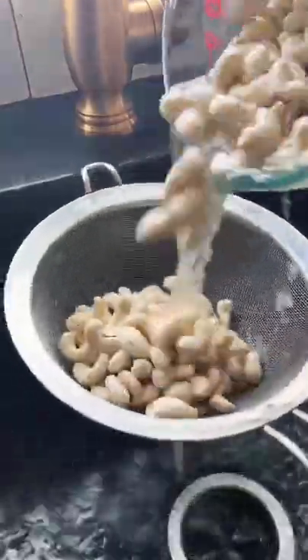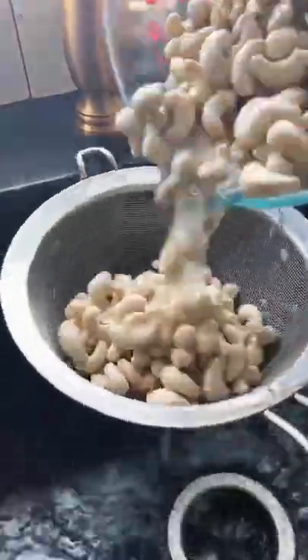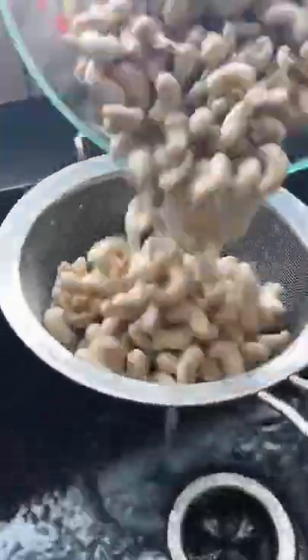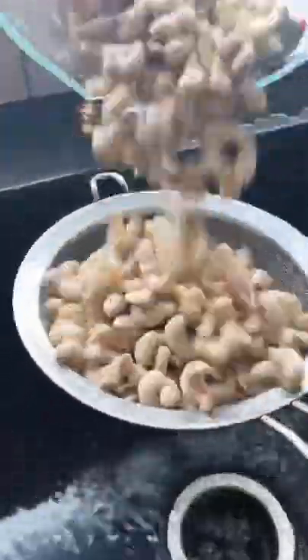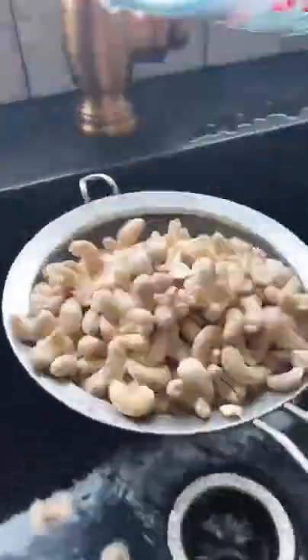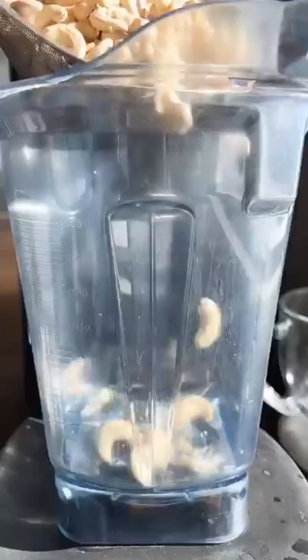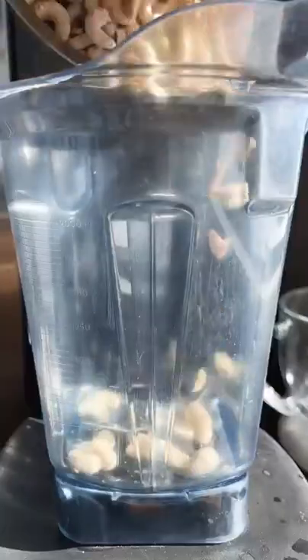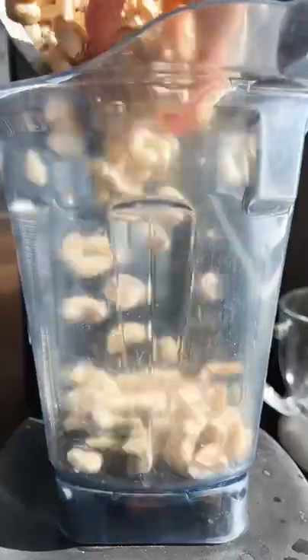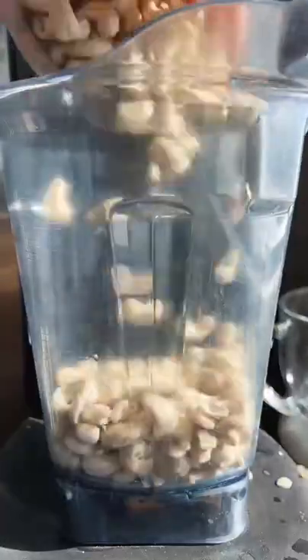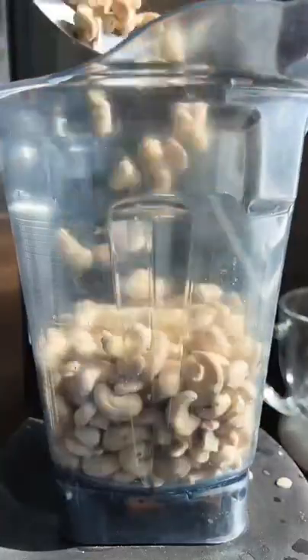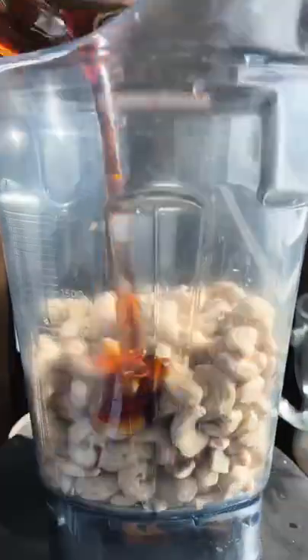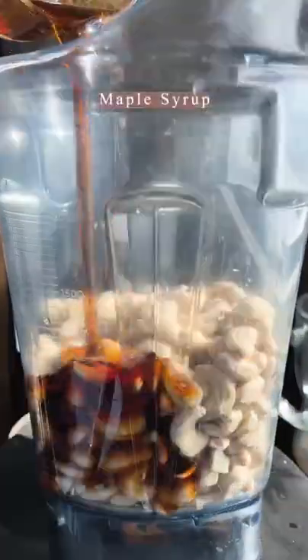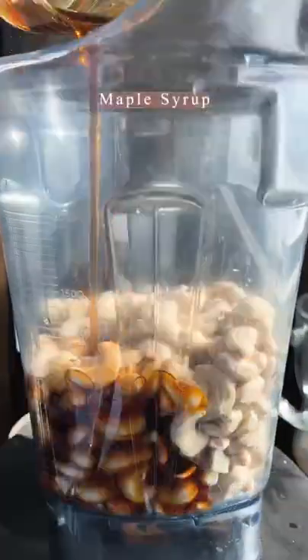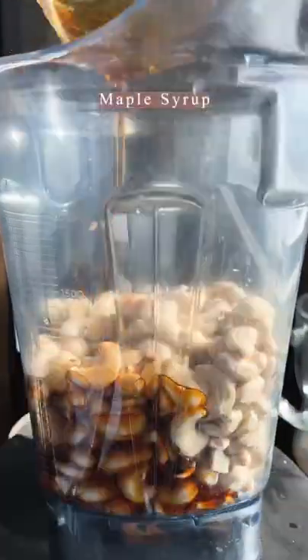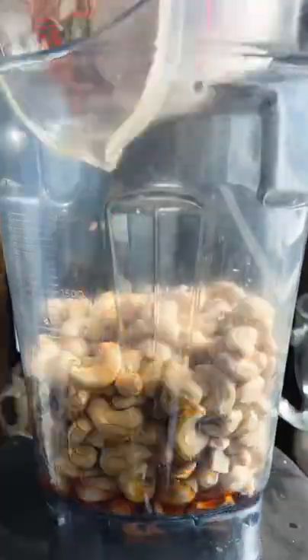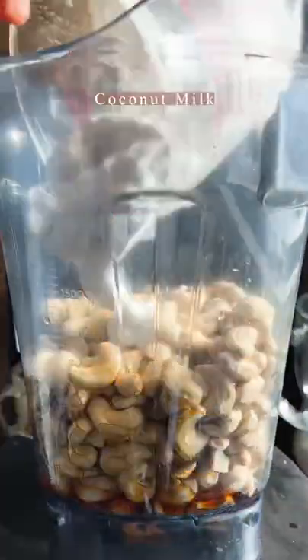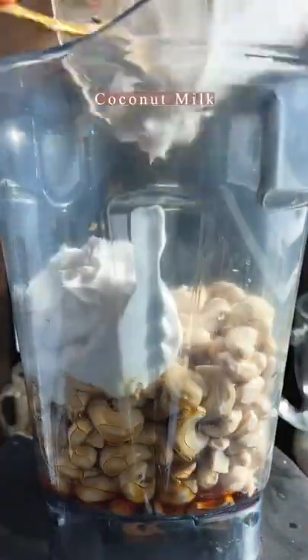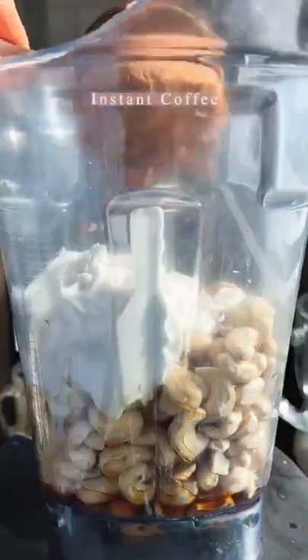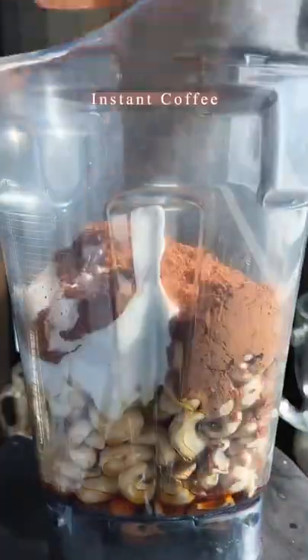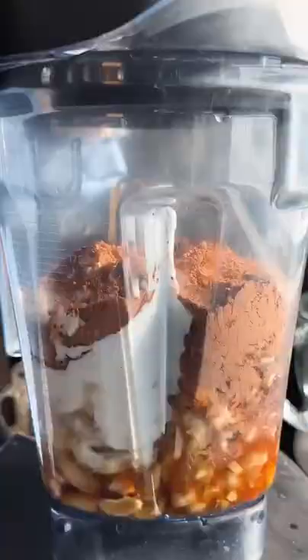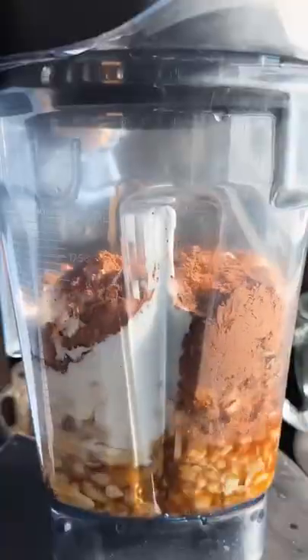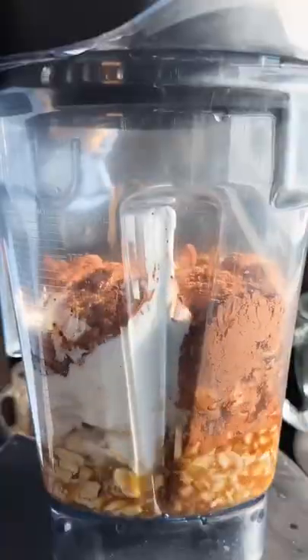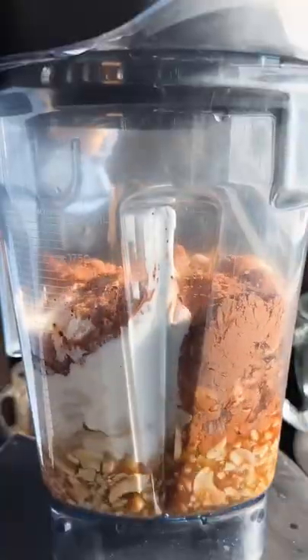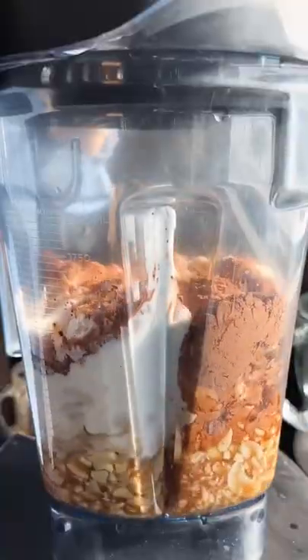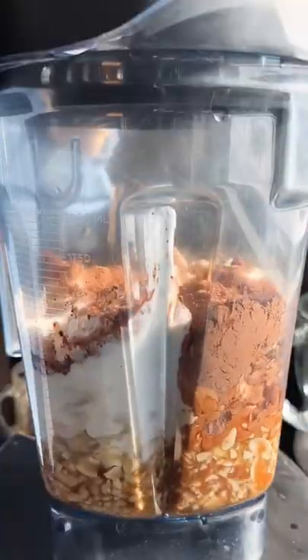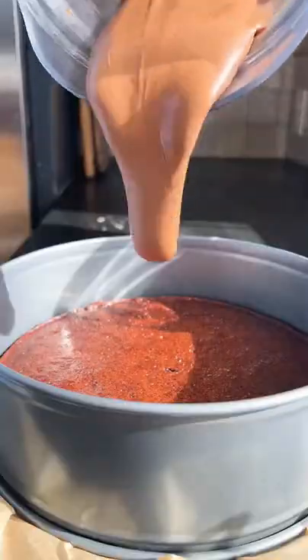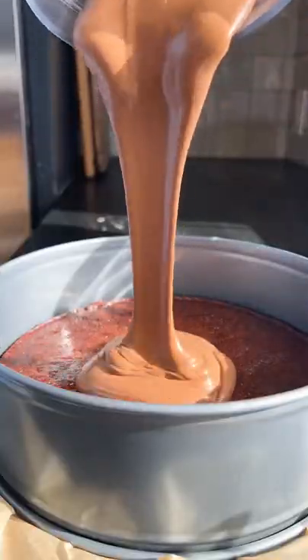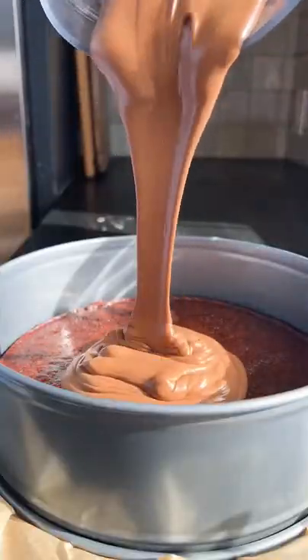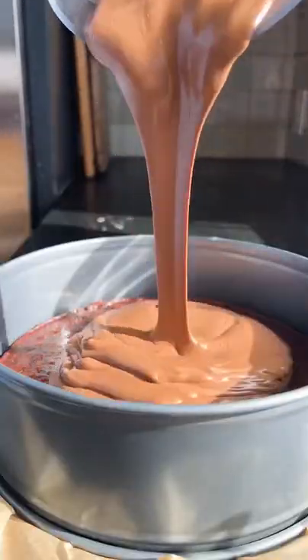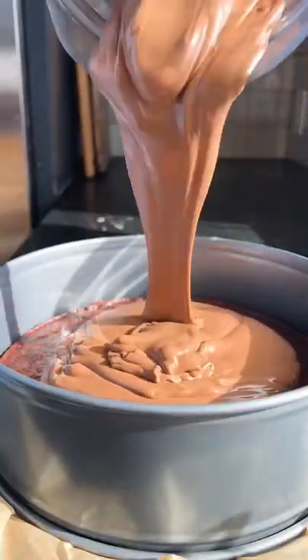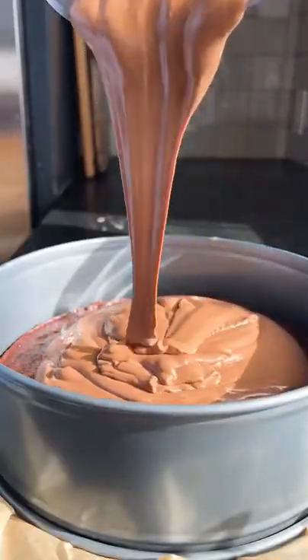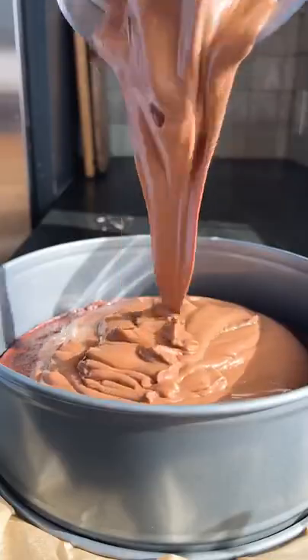You want to drain off those cashews — these are for the mousse filling. It's so good. Blend everything up in a high-power blender. It's really, really delicious, you guys.